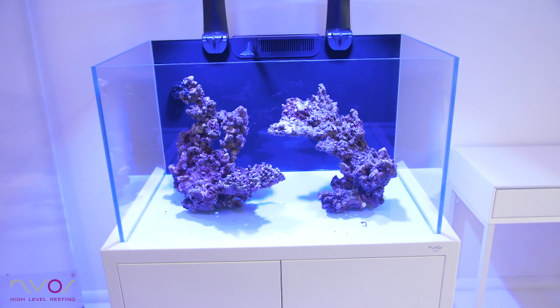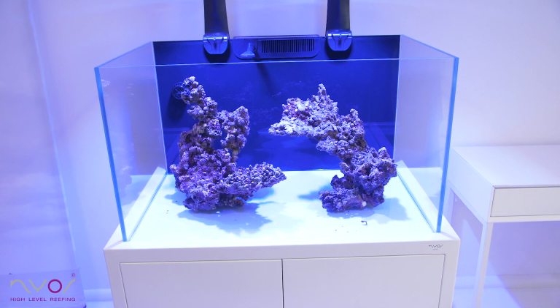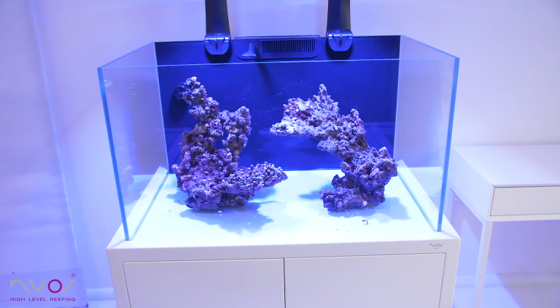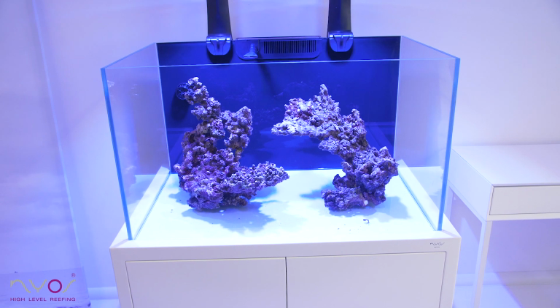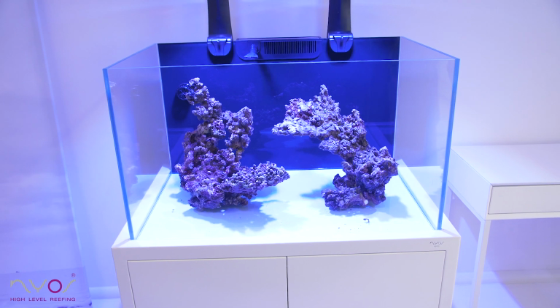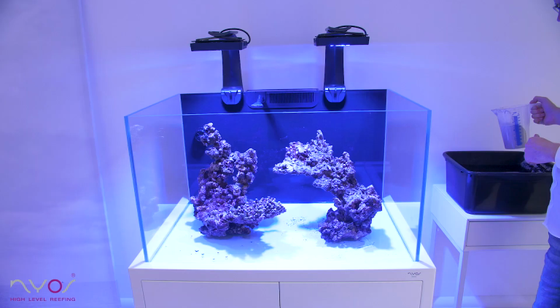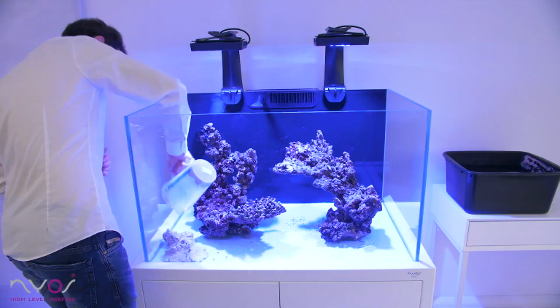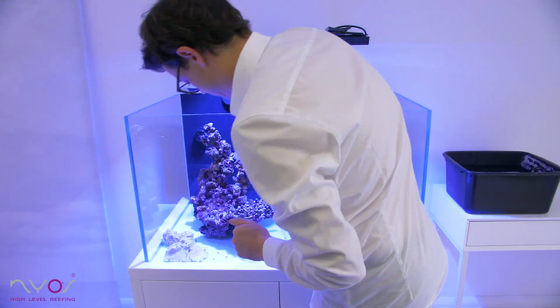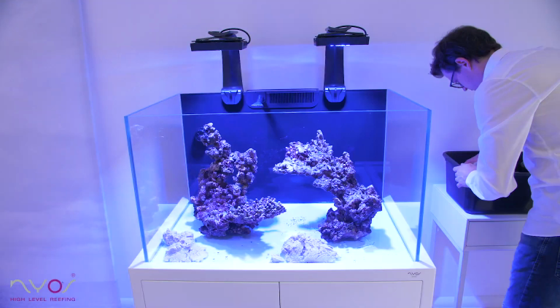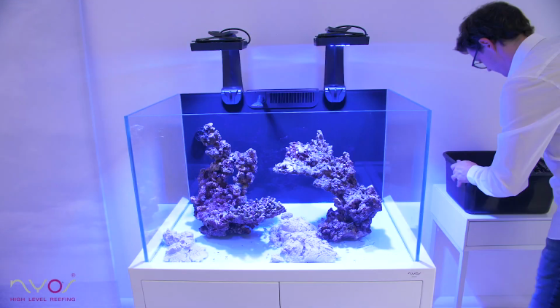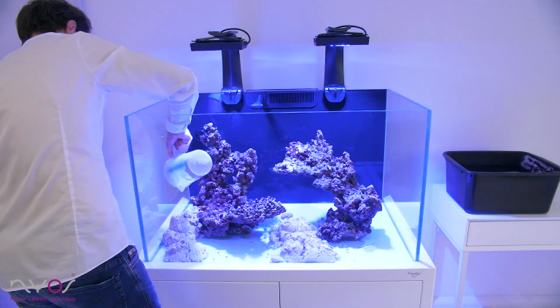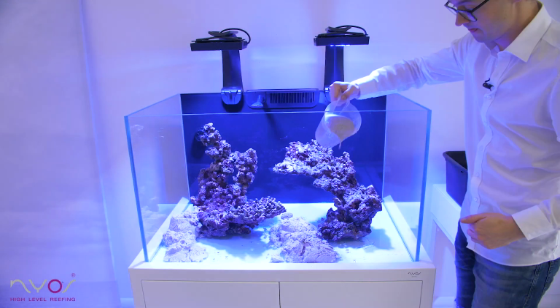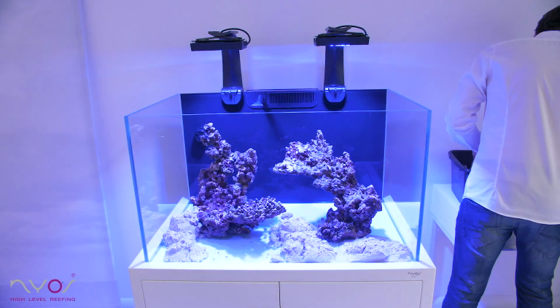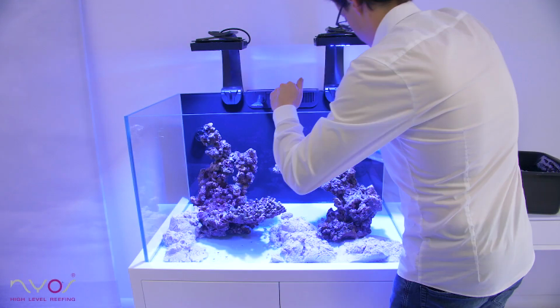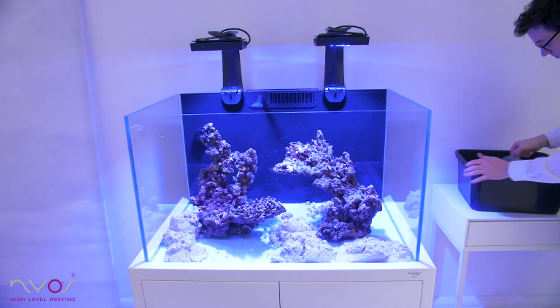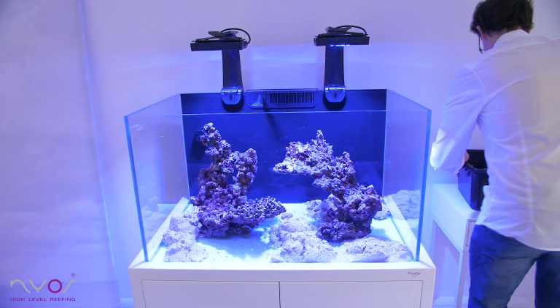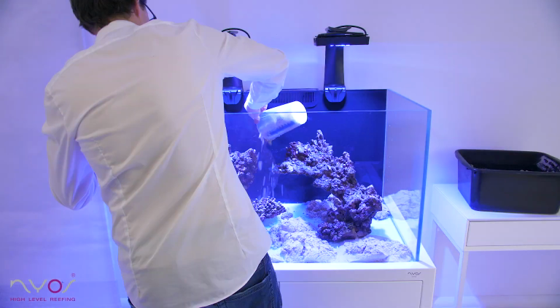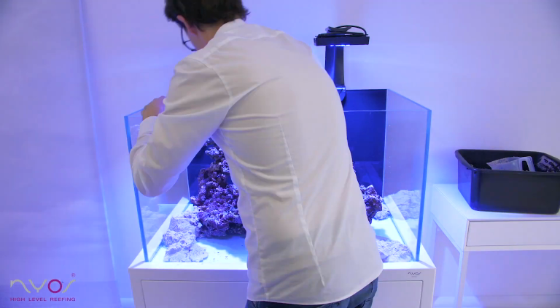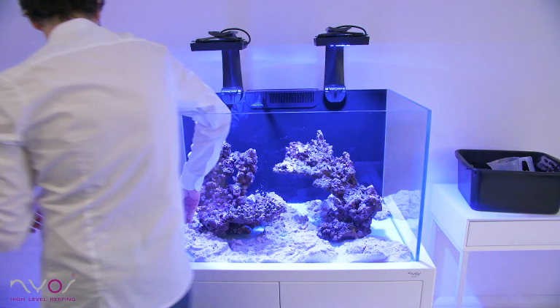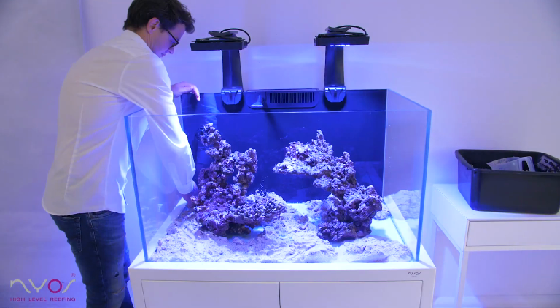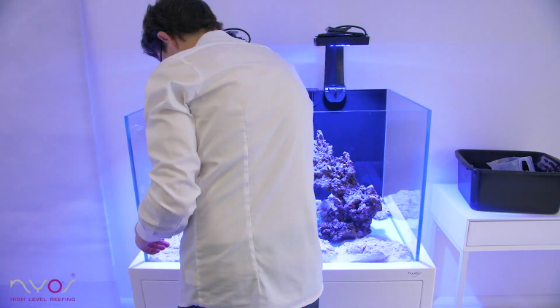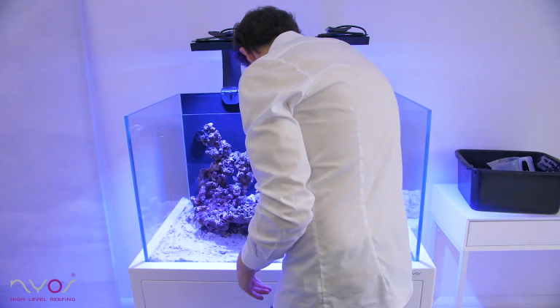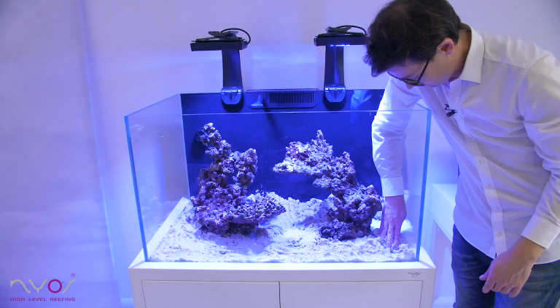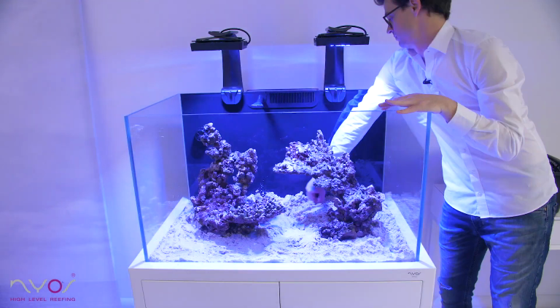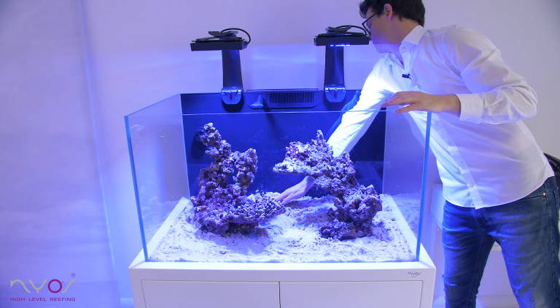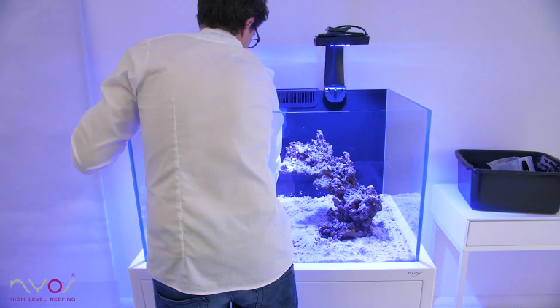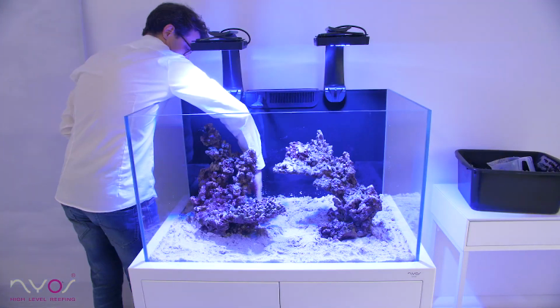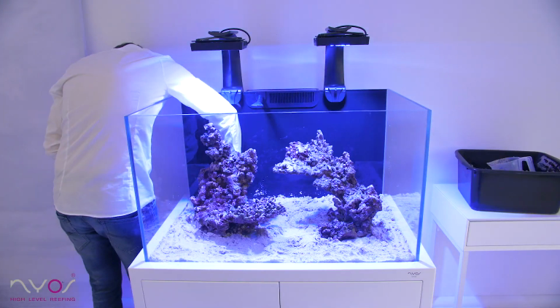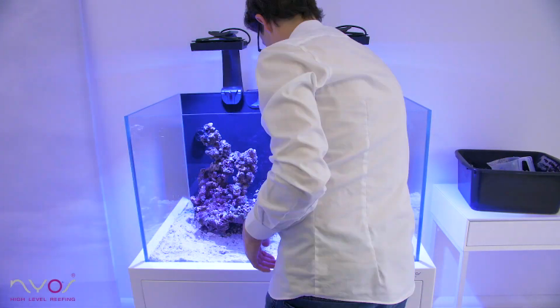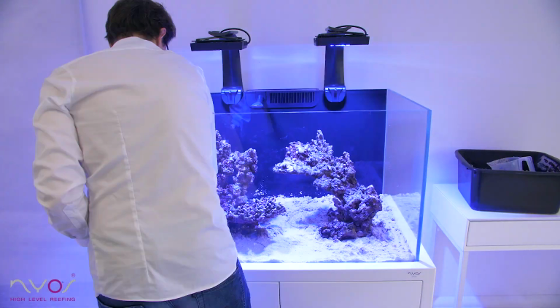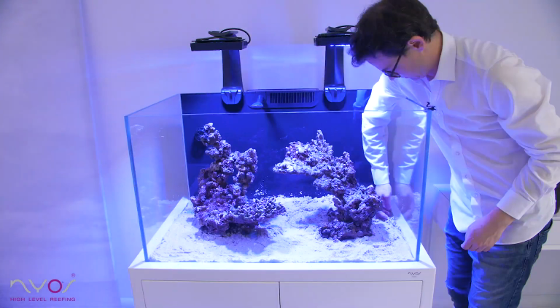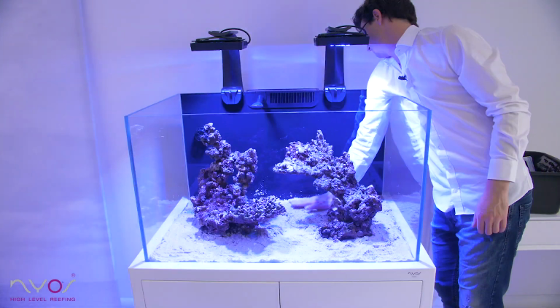Next, add sand to your tank. If you use dry sand, make sure to rinse it before adding. Live sand should be used directly out of the bag.